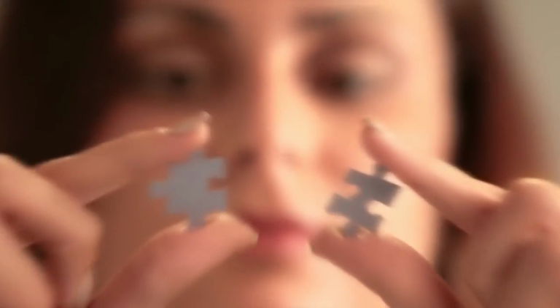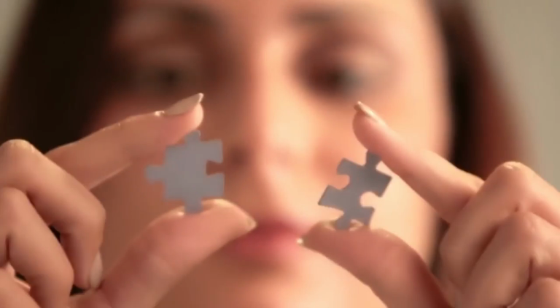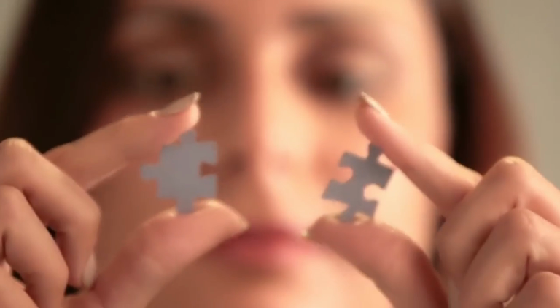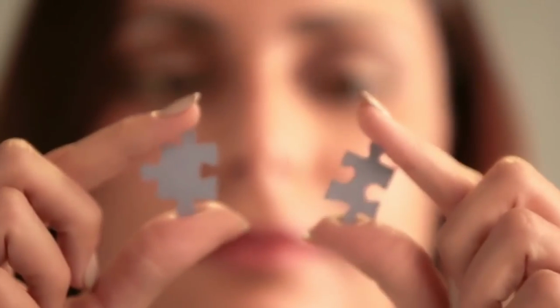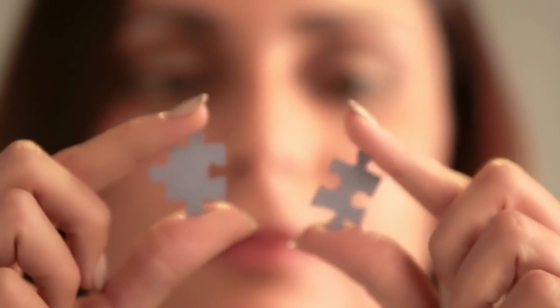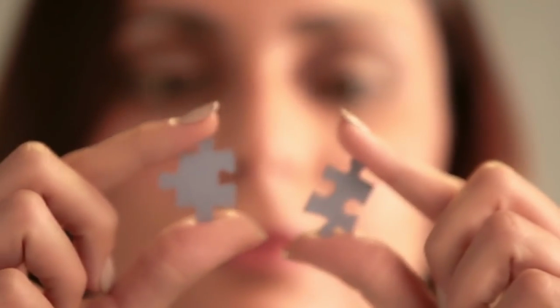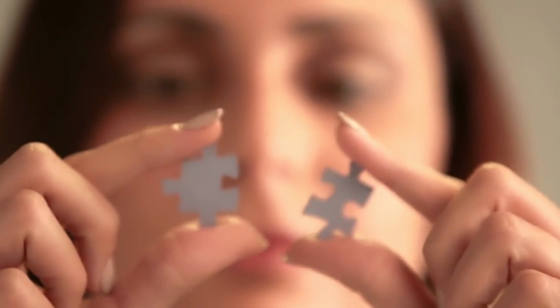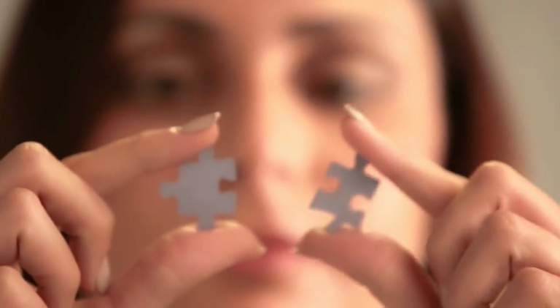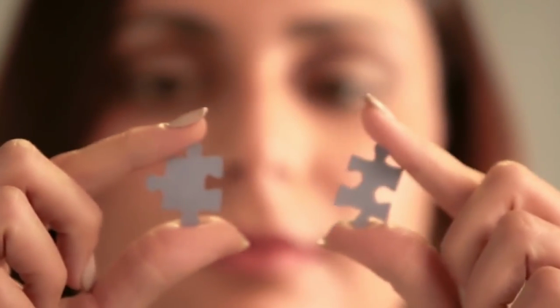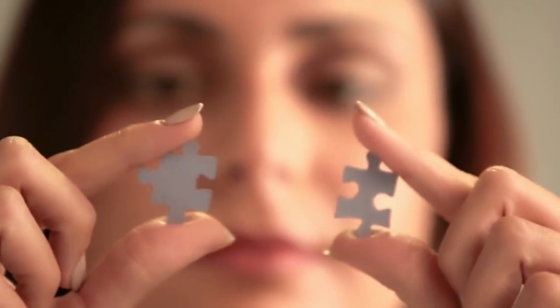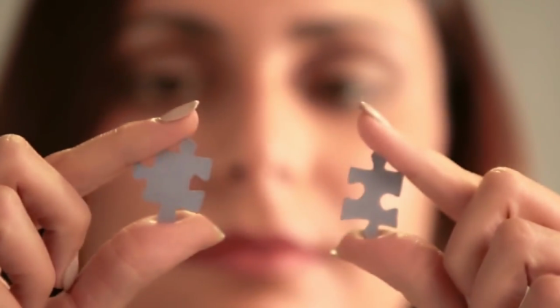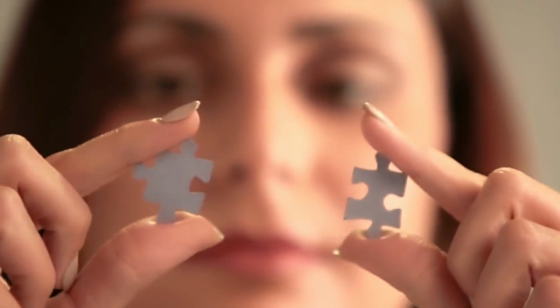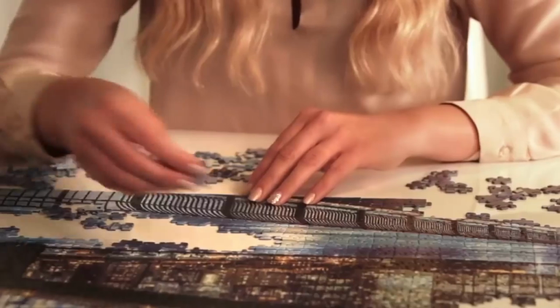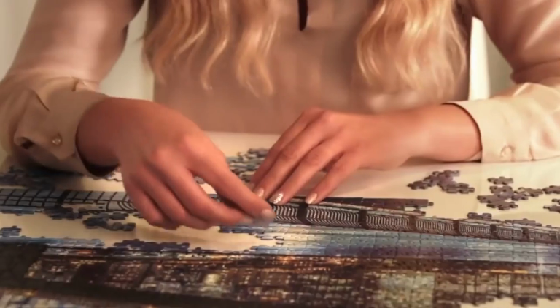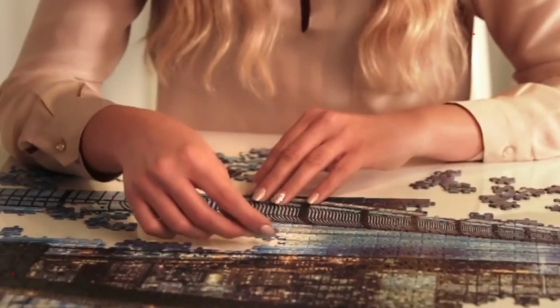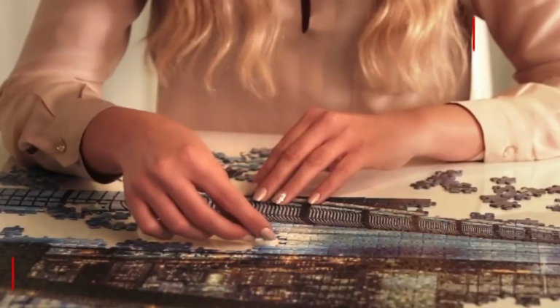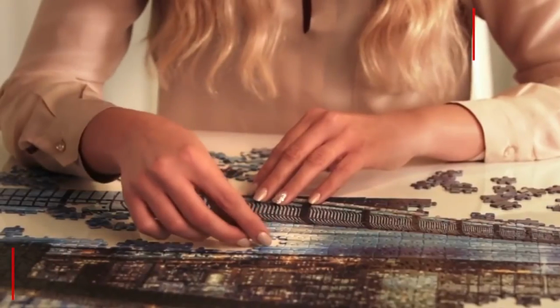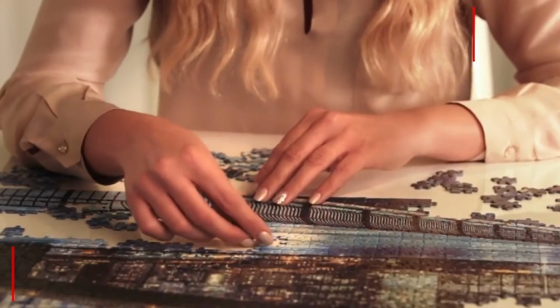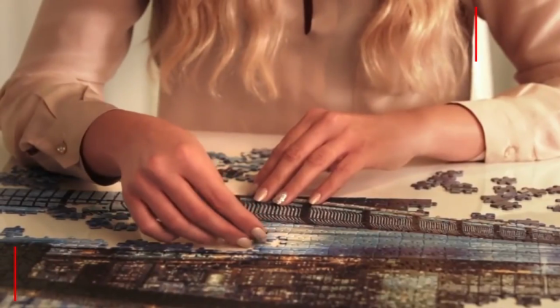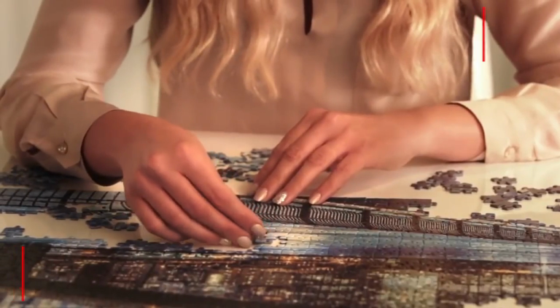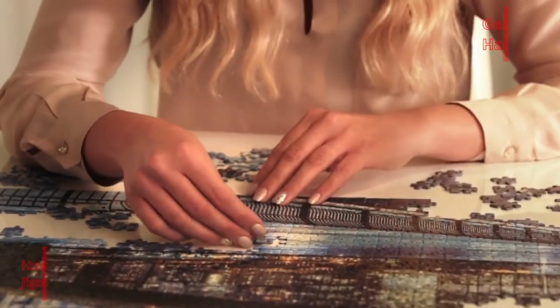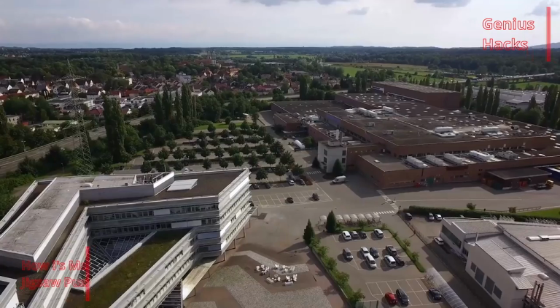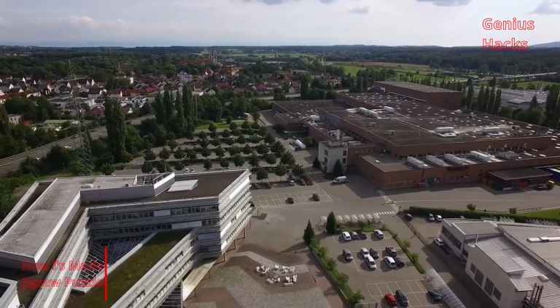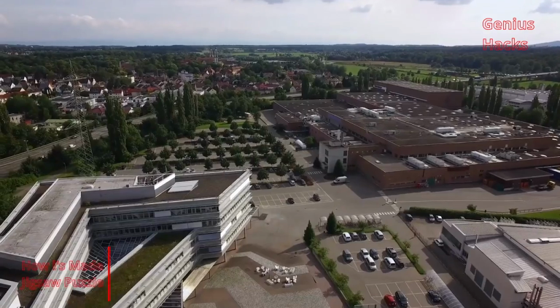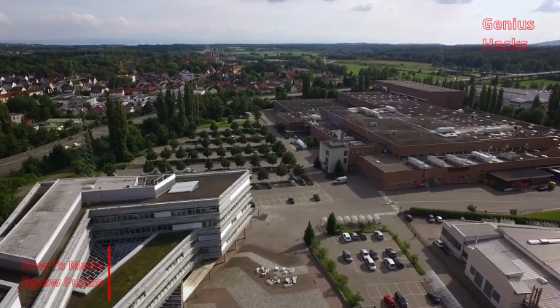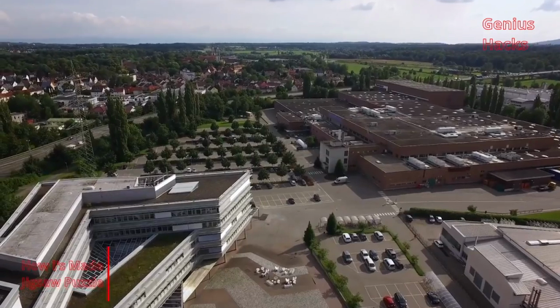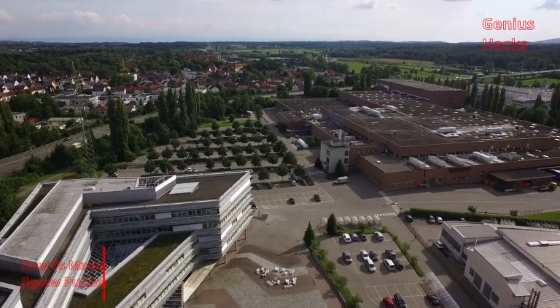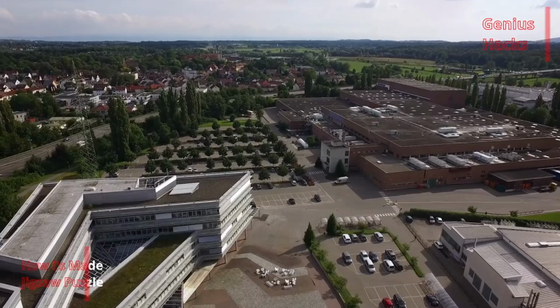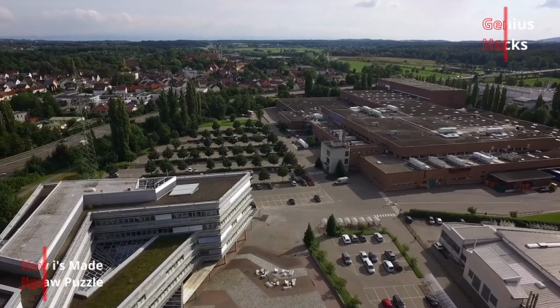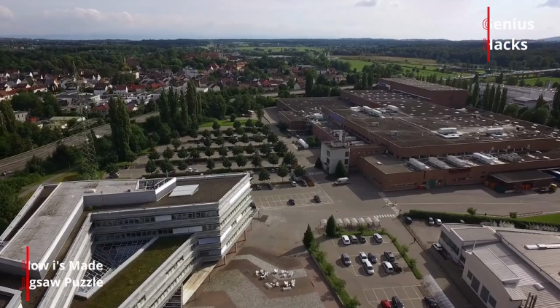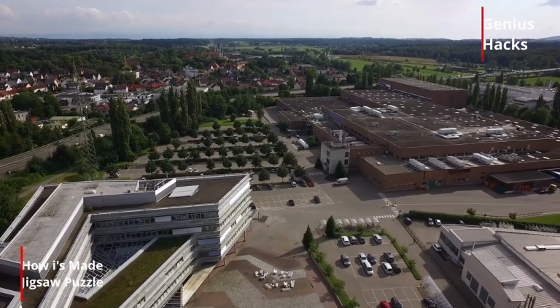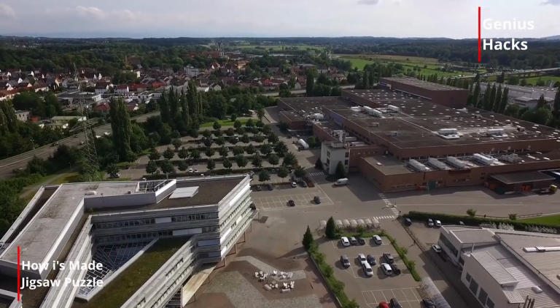Have you ever wondered how puzzles are made? Let's find out.